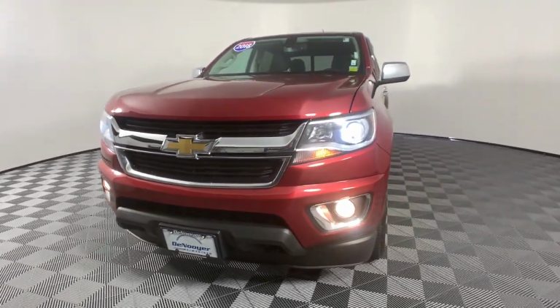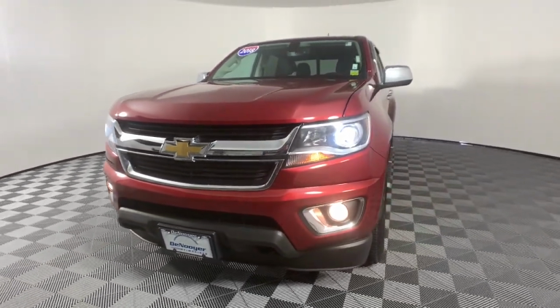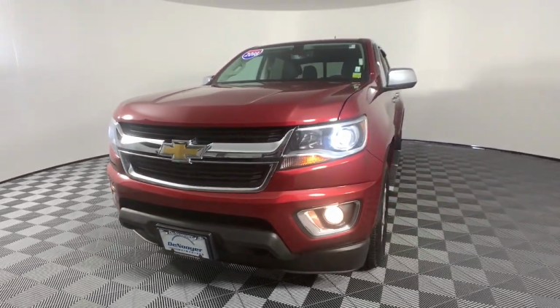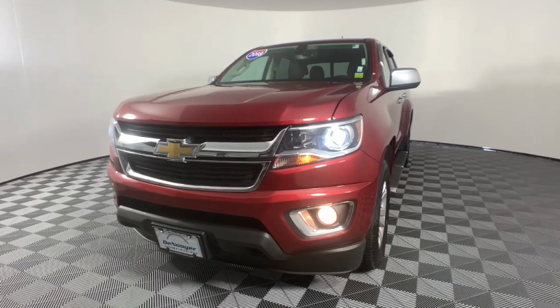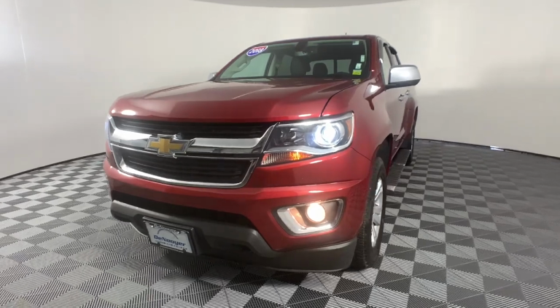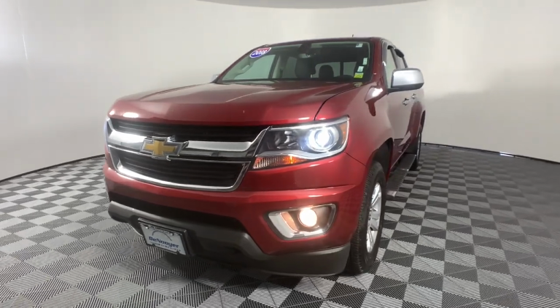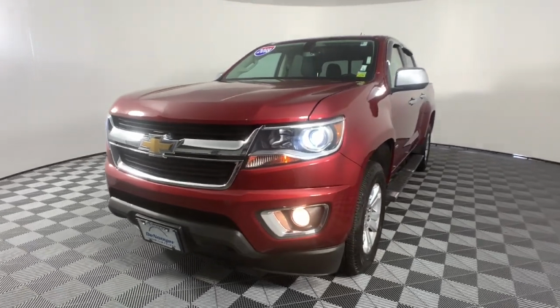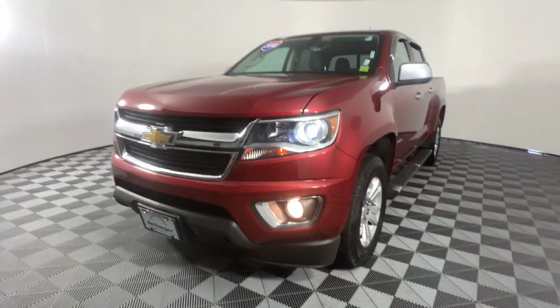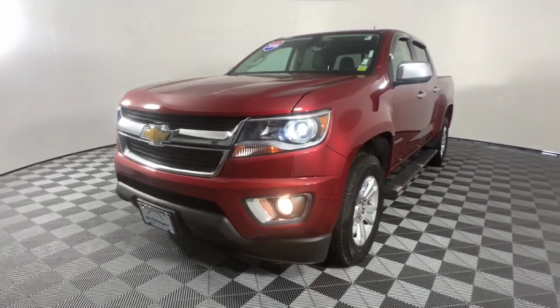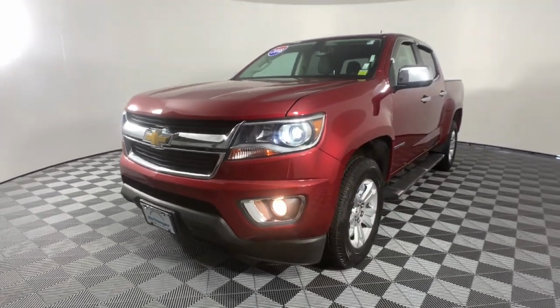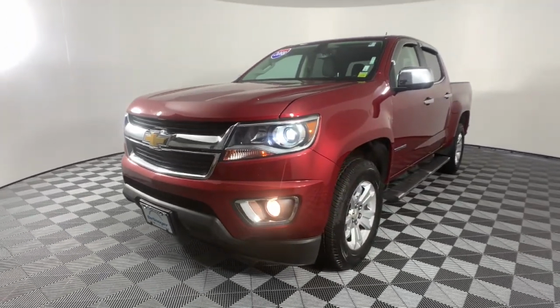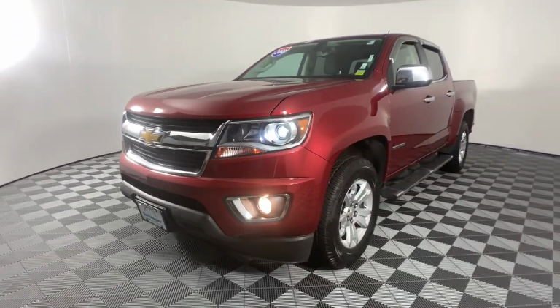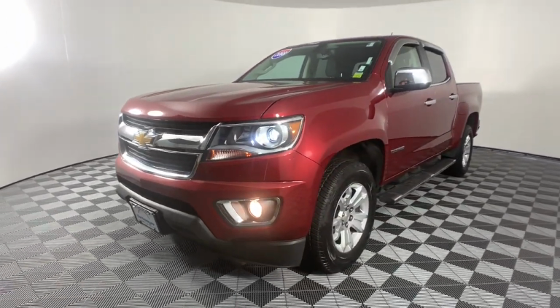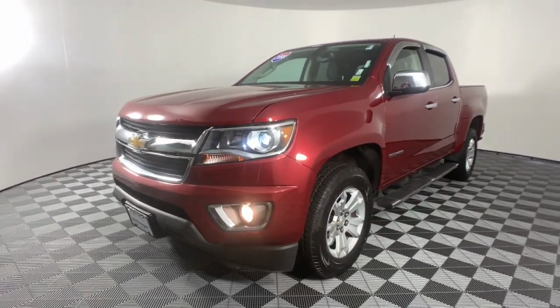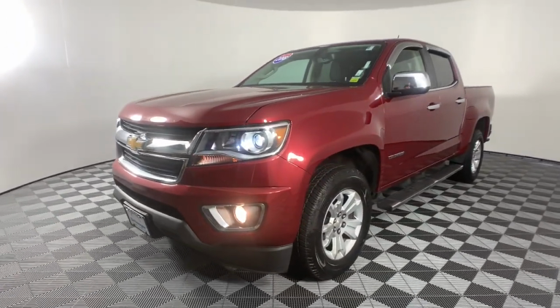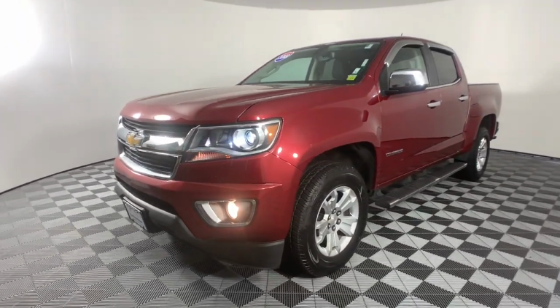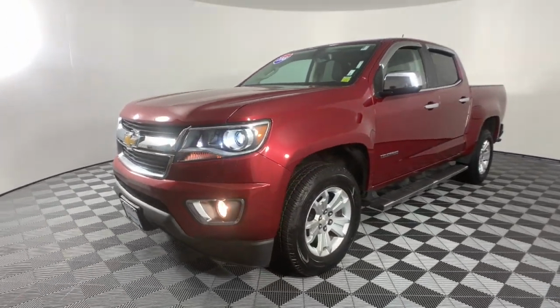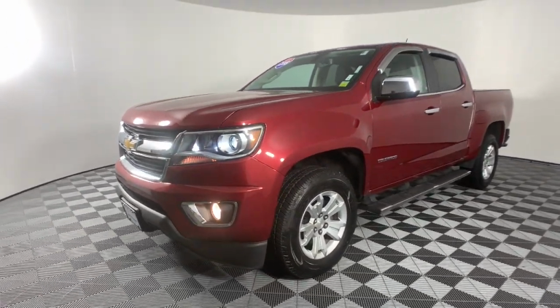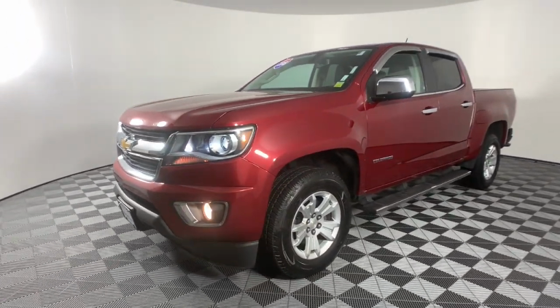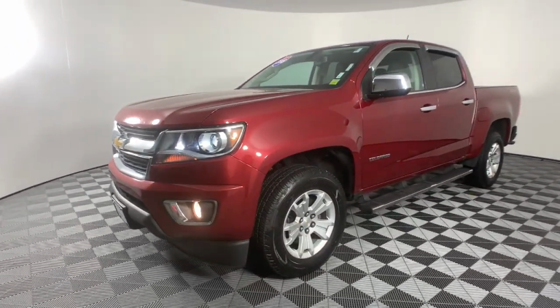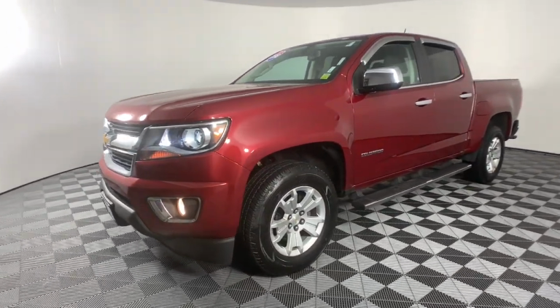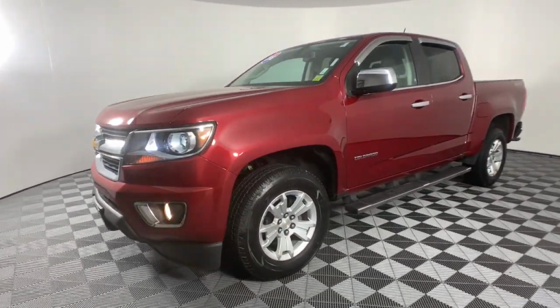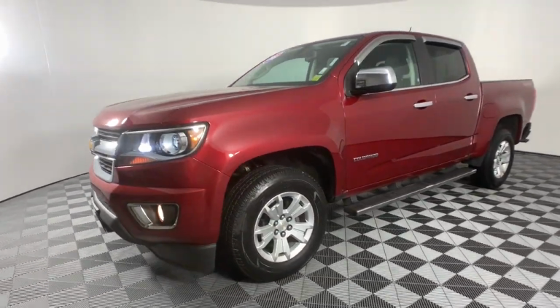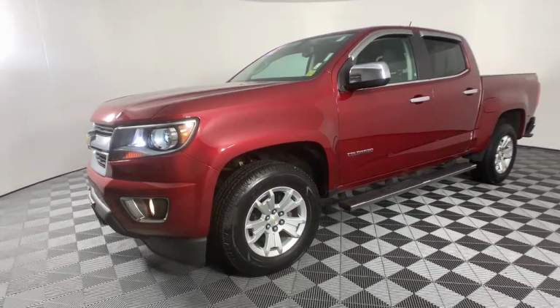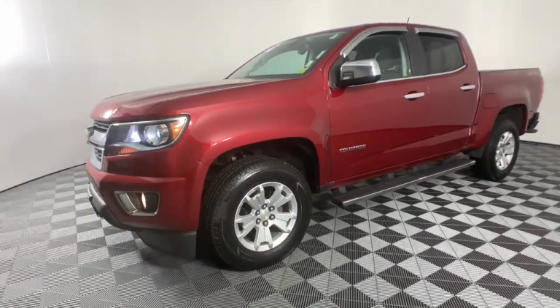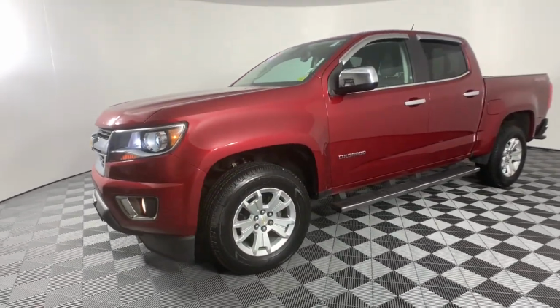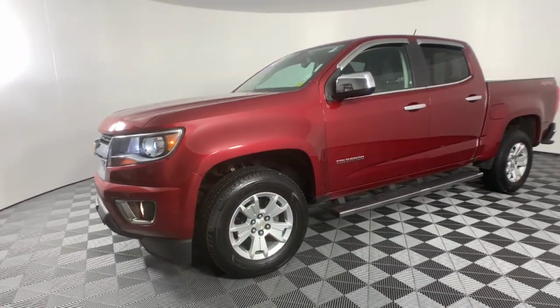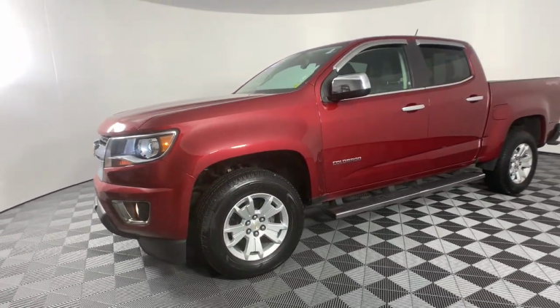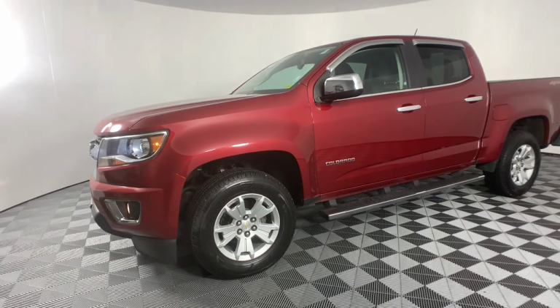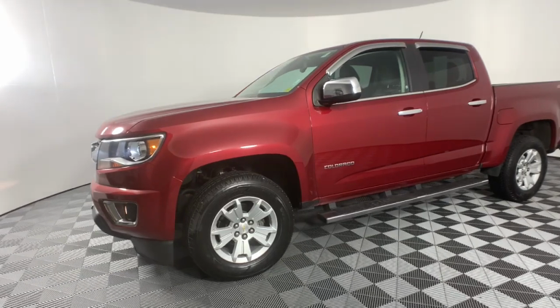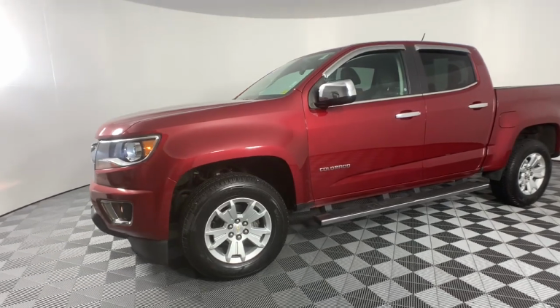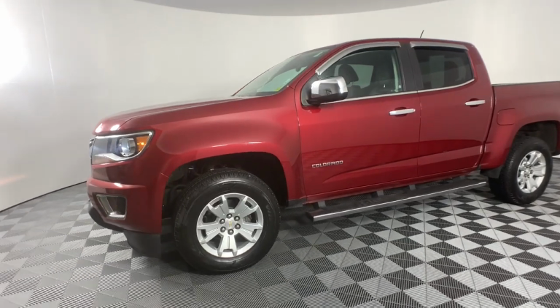The Chevrolet Colorado — the mid-sized pickup that makes your off-road adventures fun, safe, and comfortable.